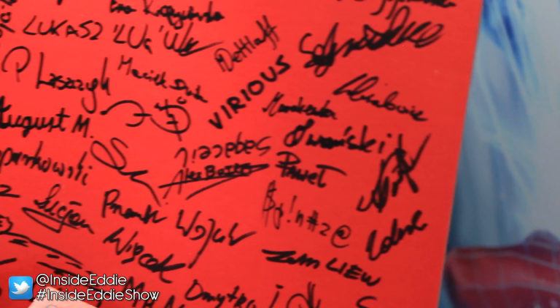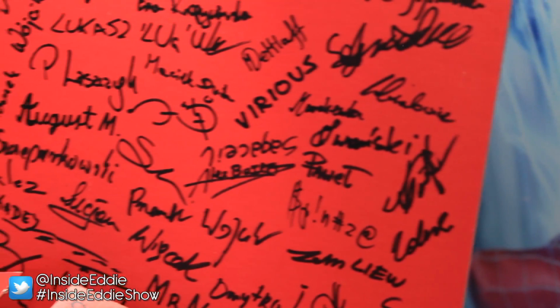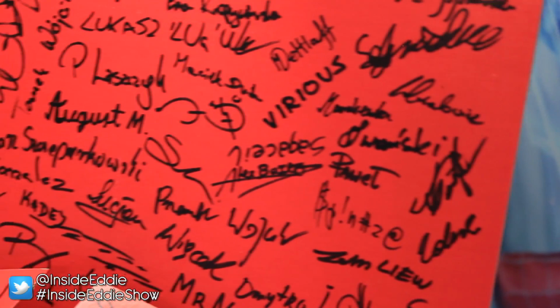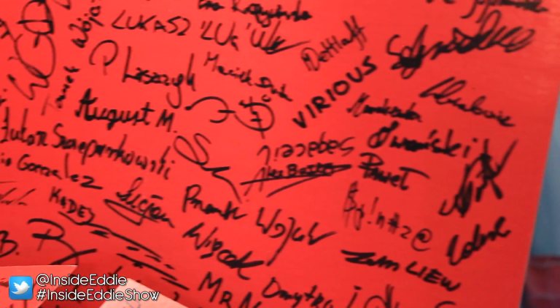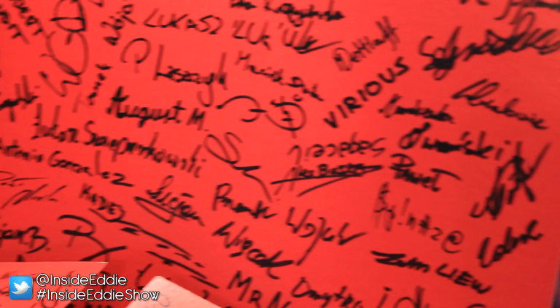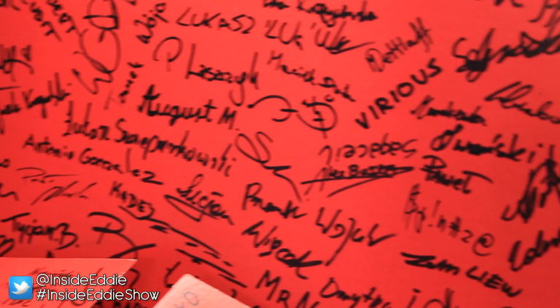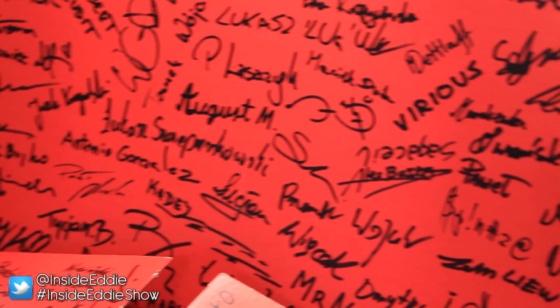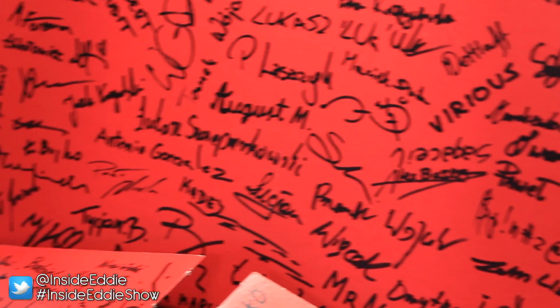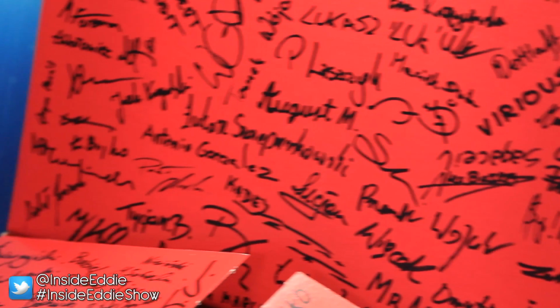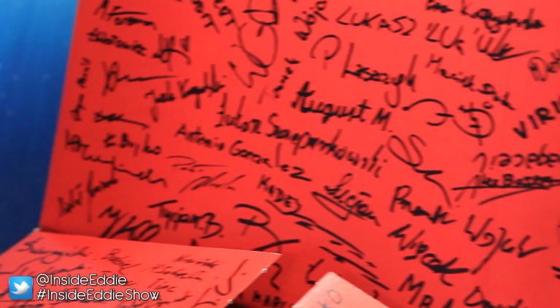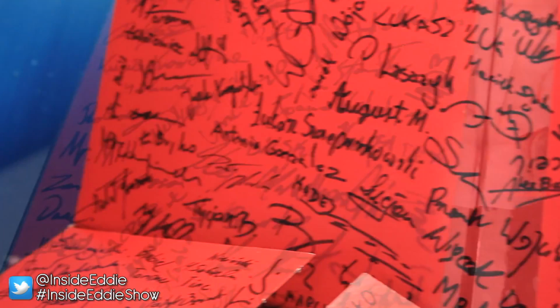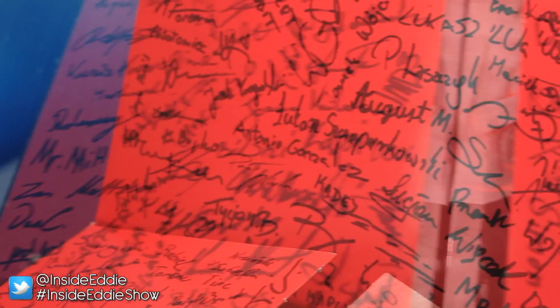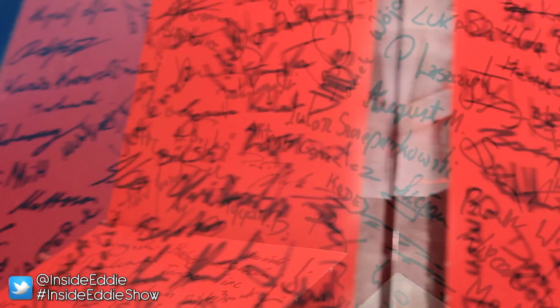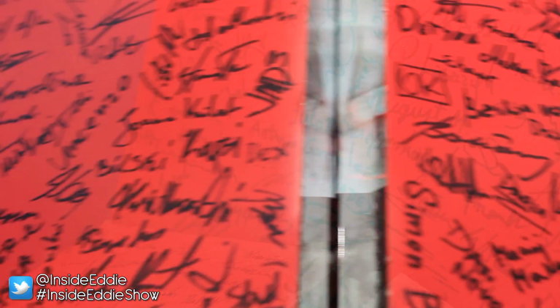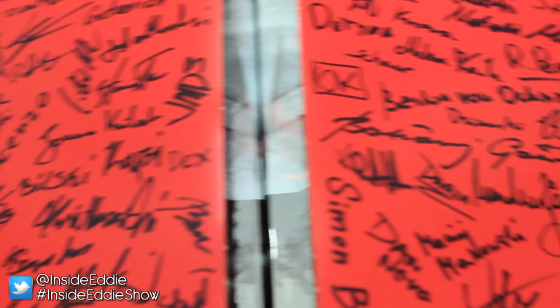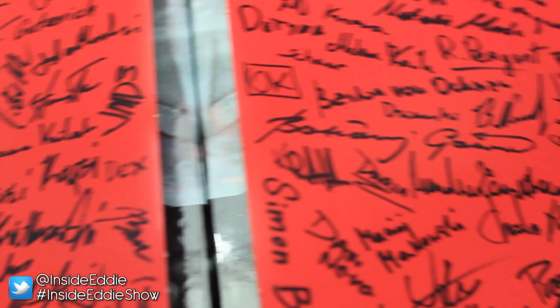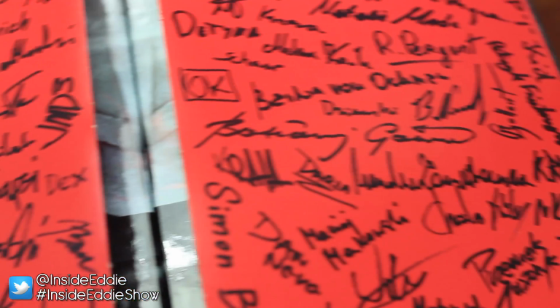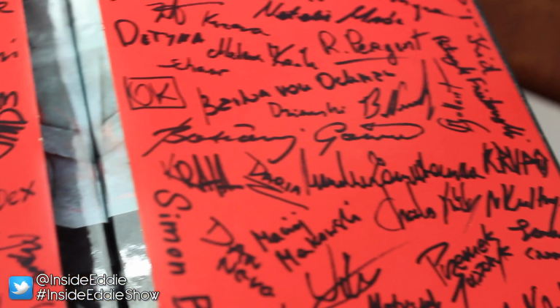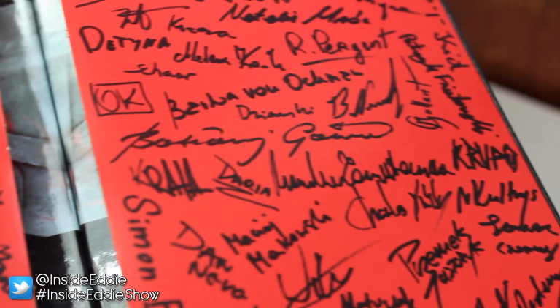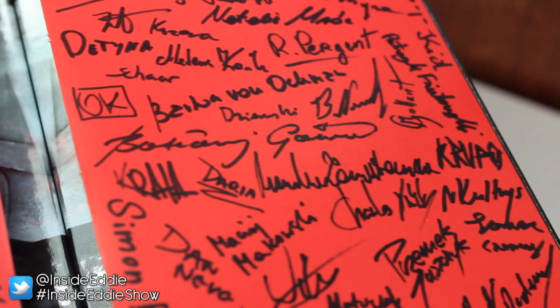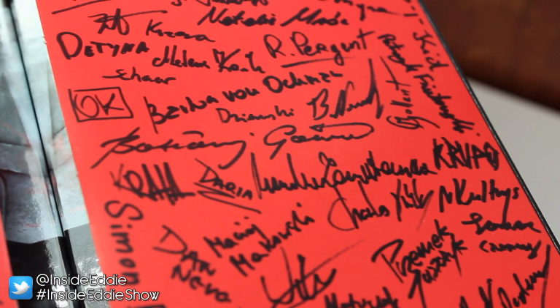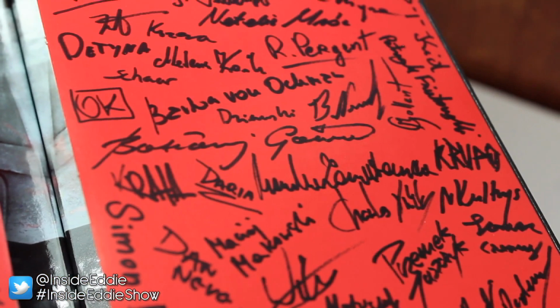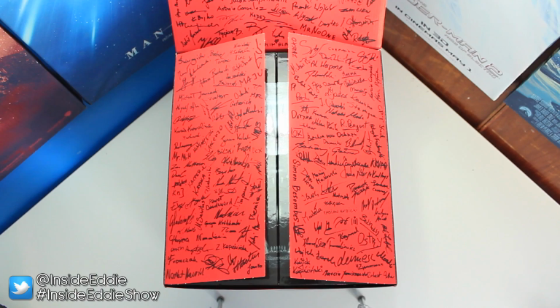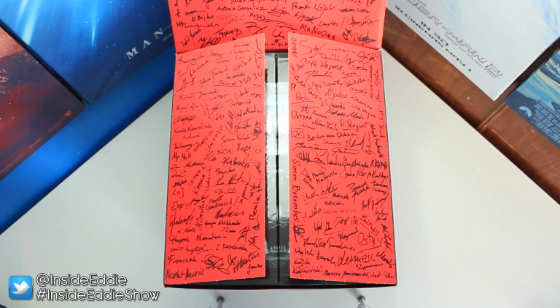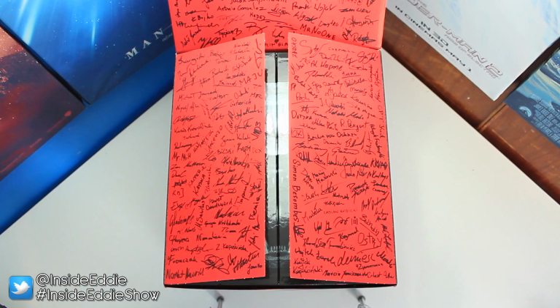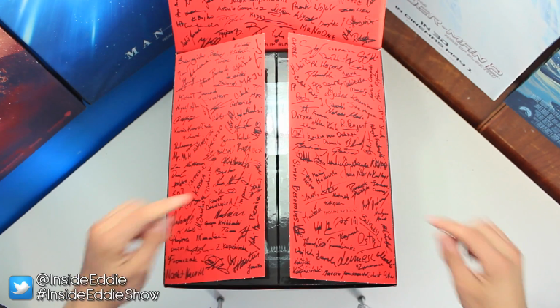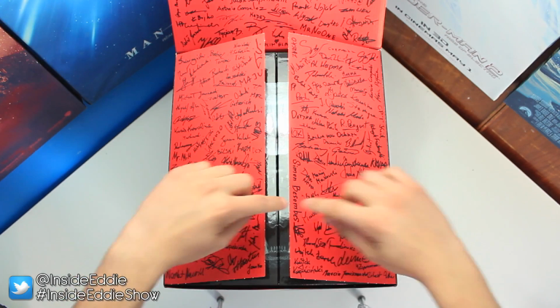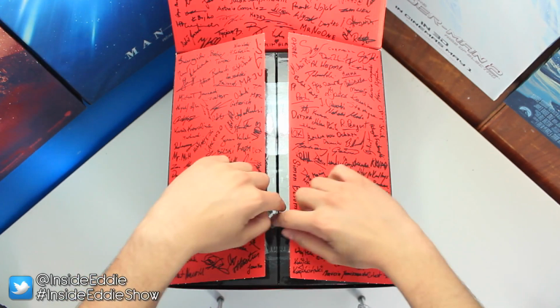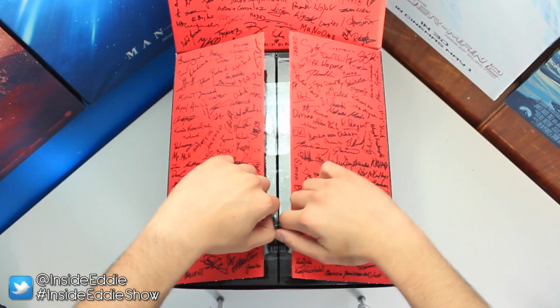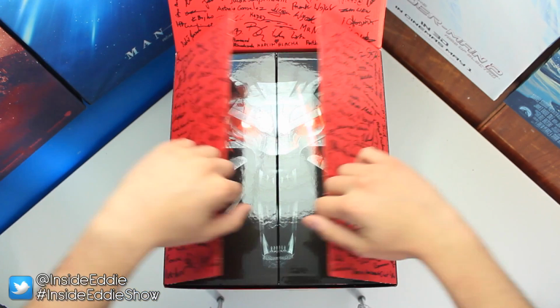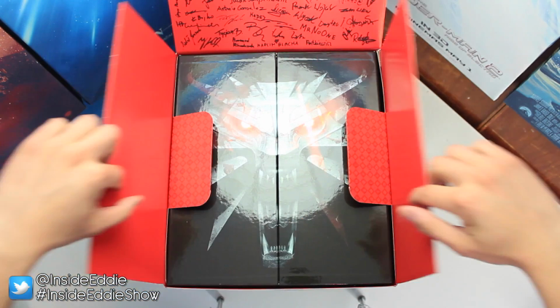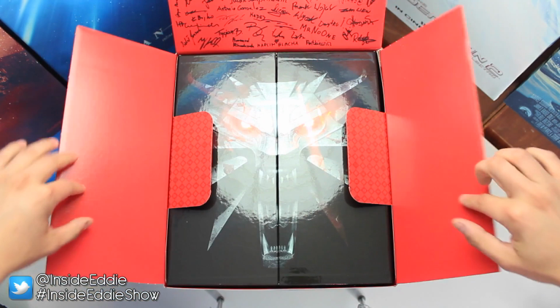One of the names on here is actually Mr. No One. I really want to meet who Mr. No One is — that's funny. Thank you Mr. No One for making The Witcher 3.